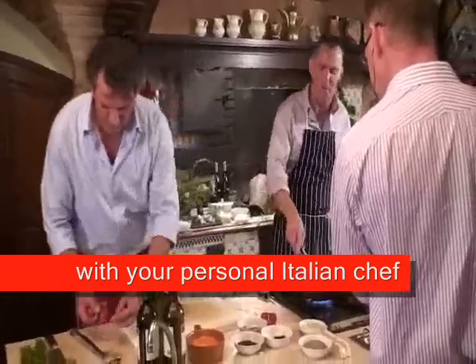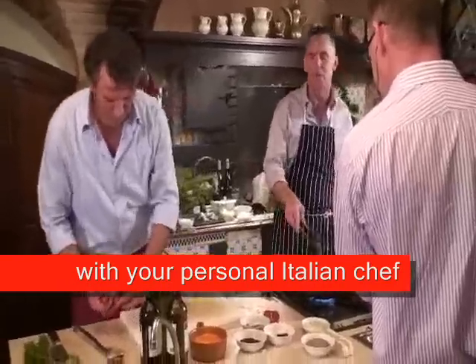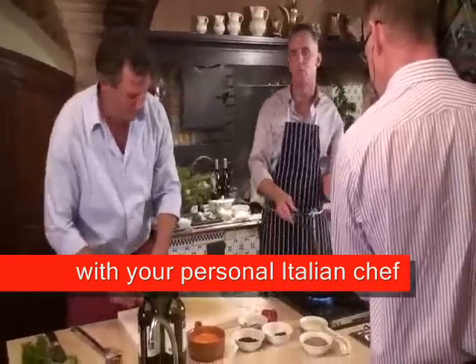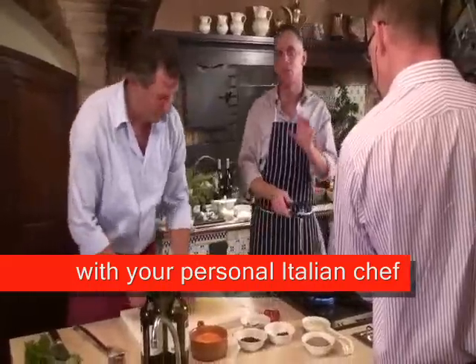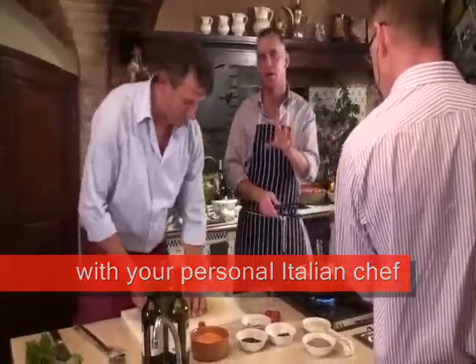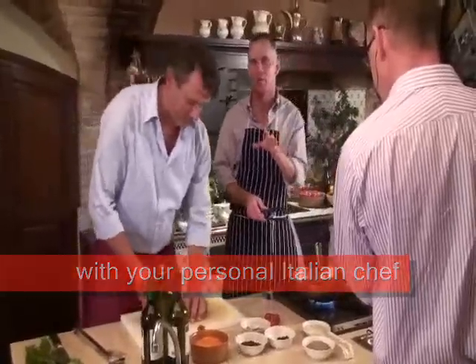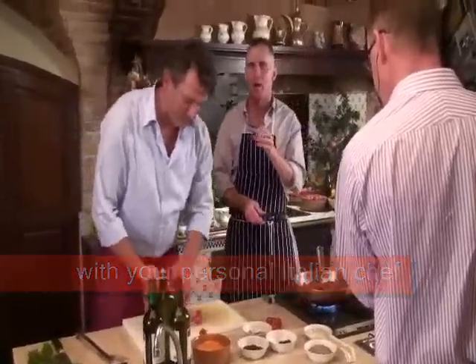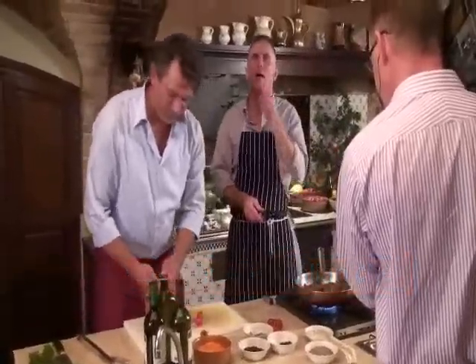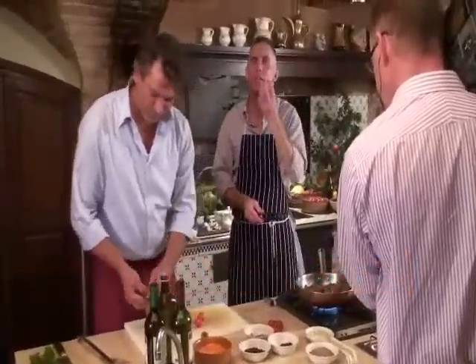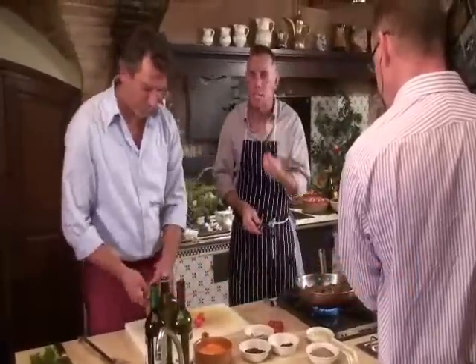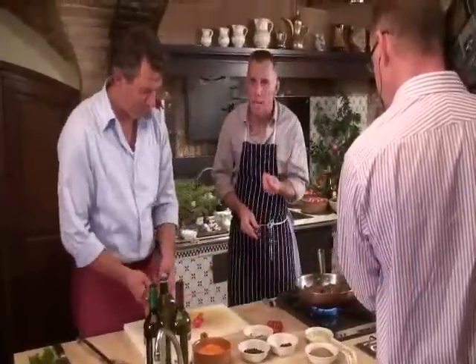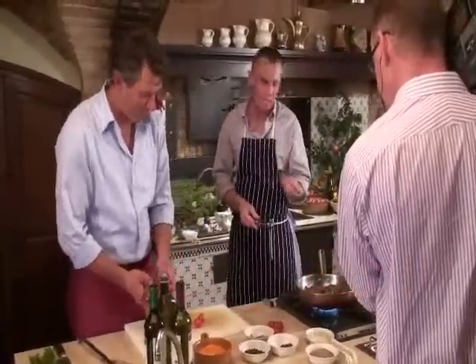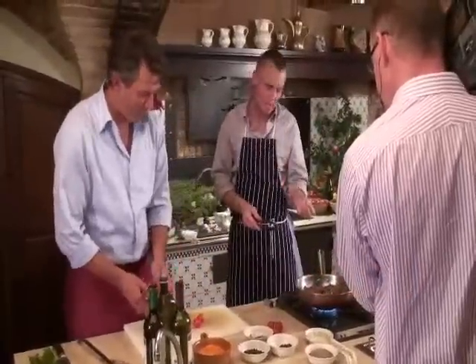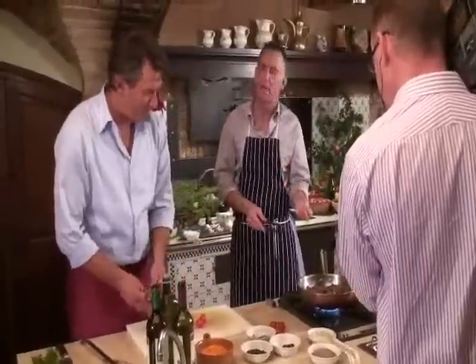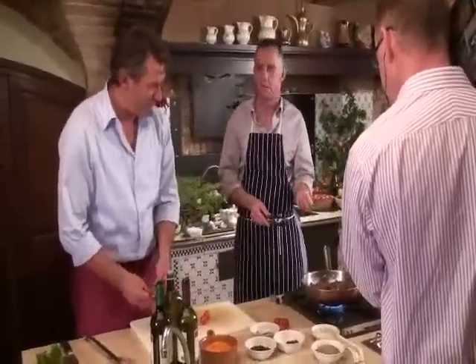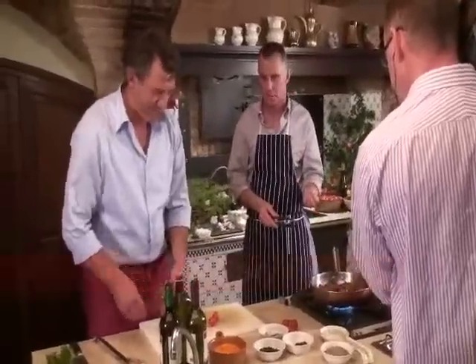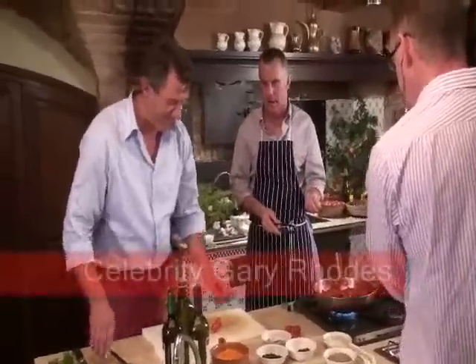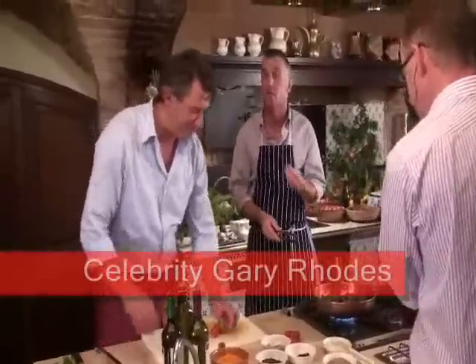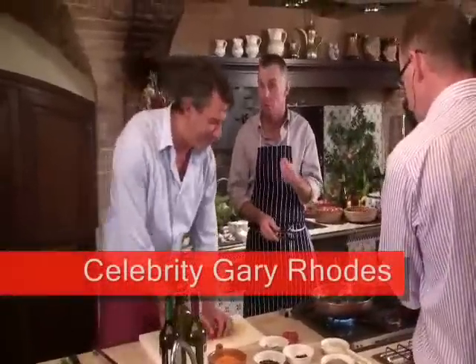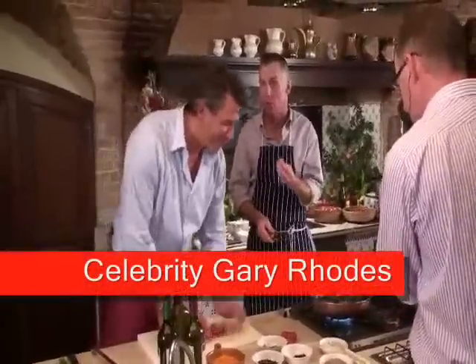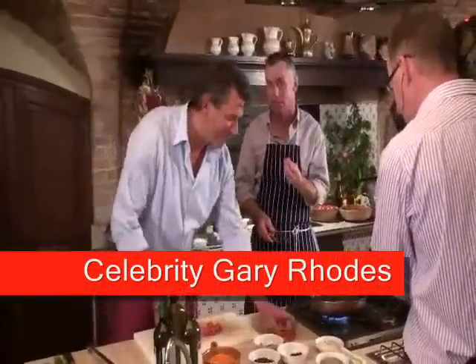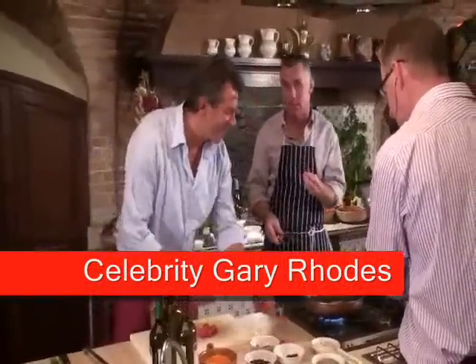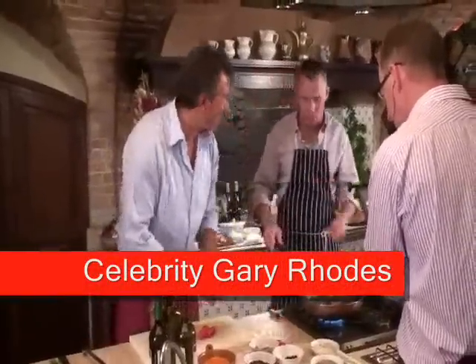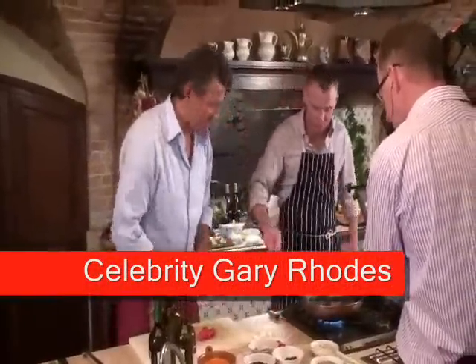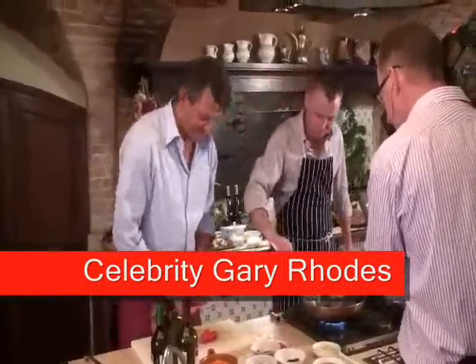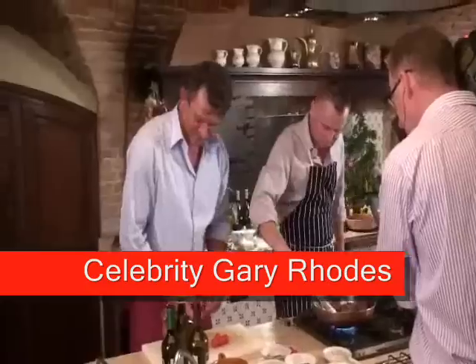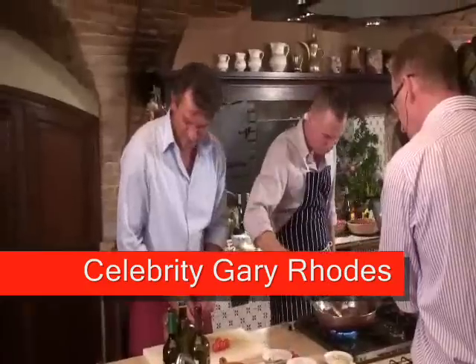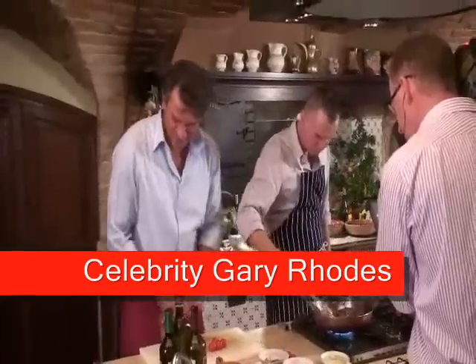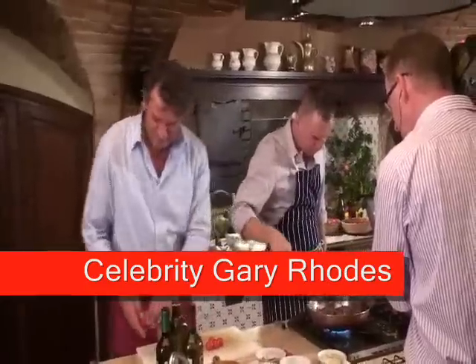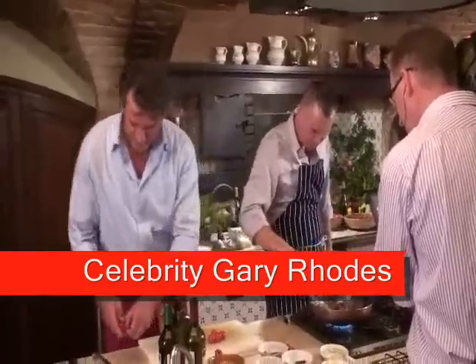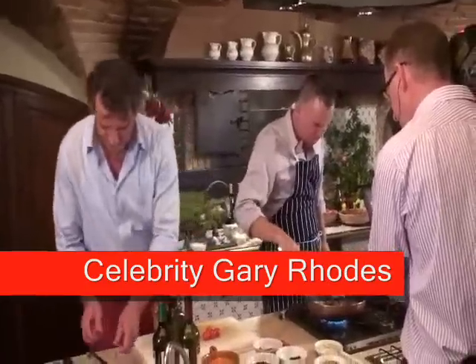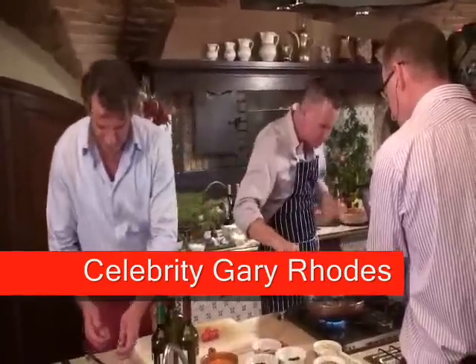Everybody watching at home now, the smell that is coming out of this pan is really quite sensational. Wonderful. Love it.